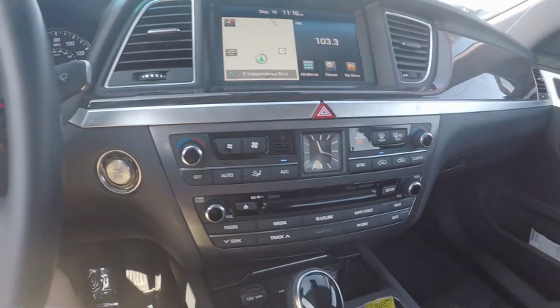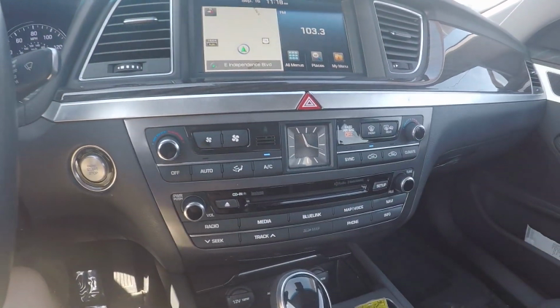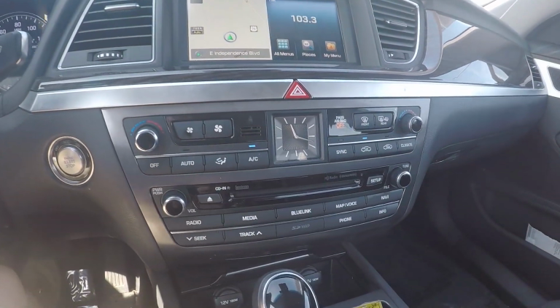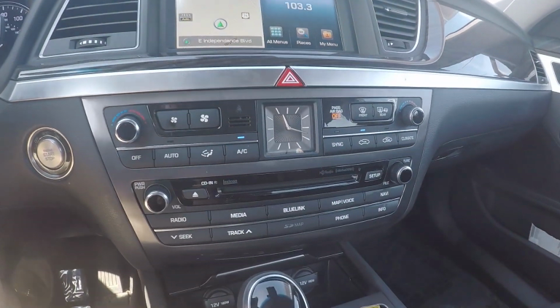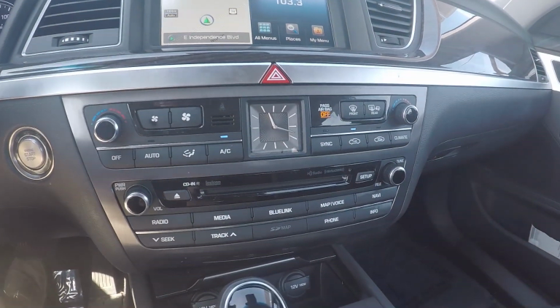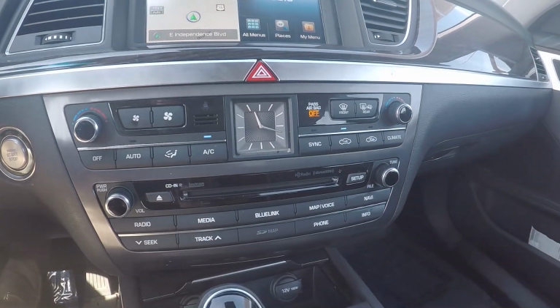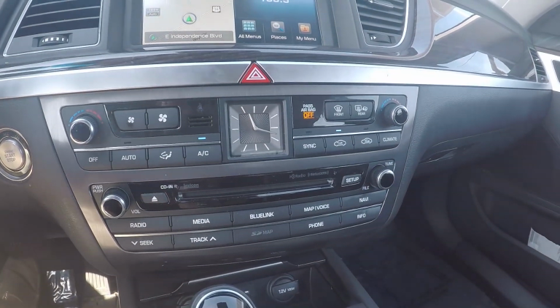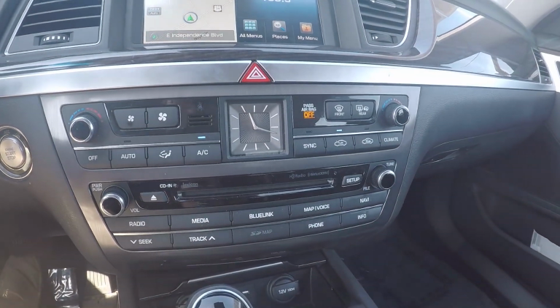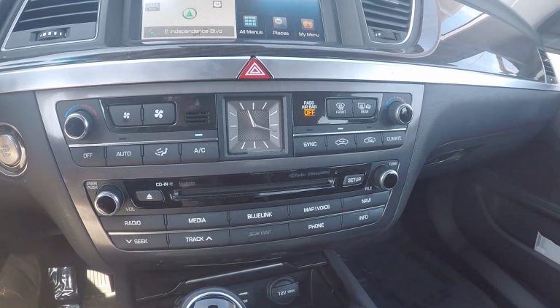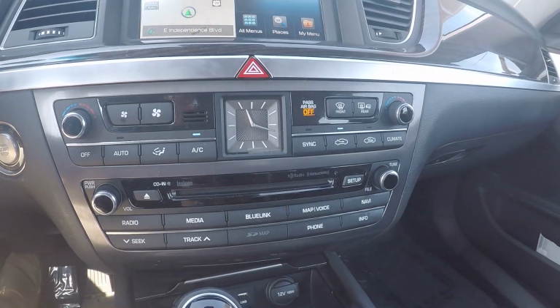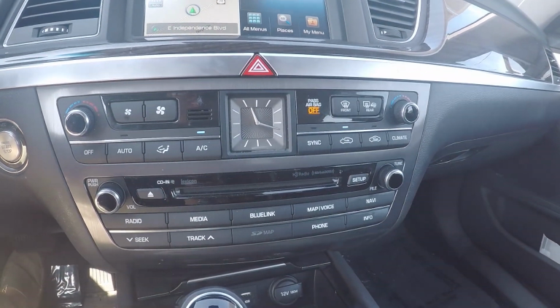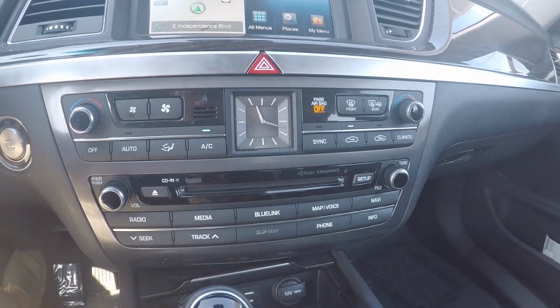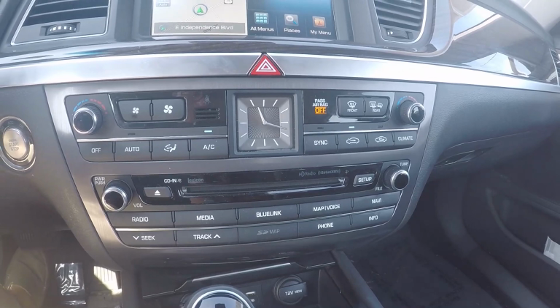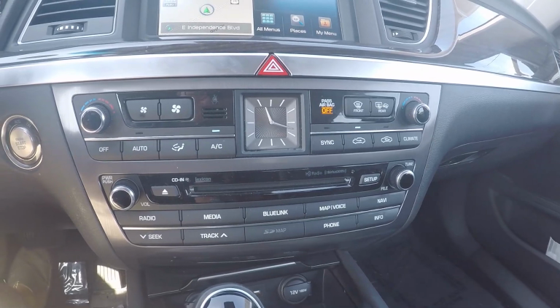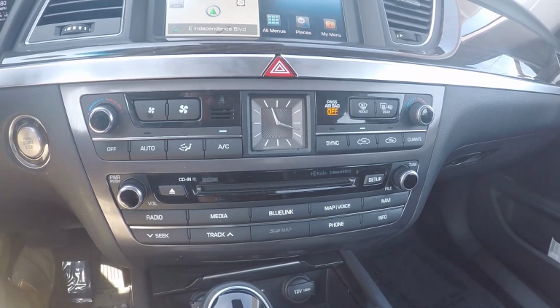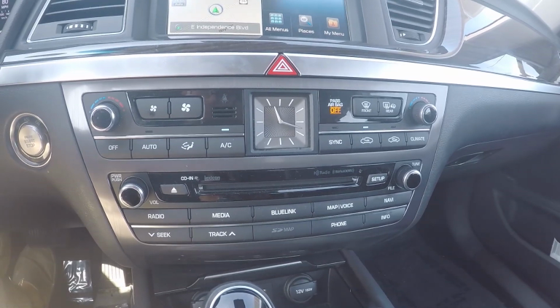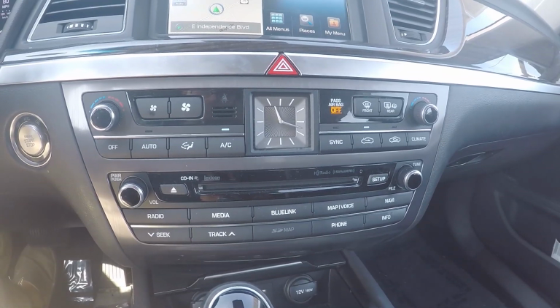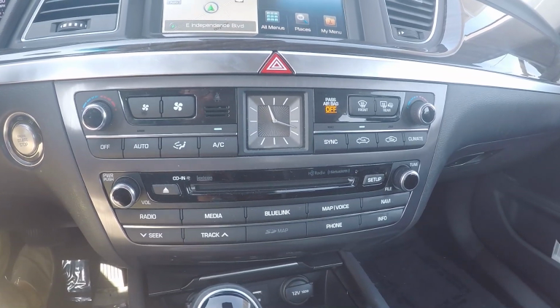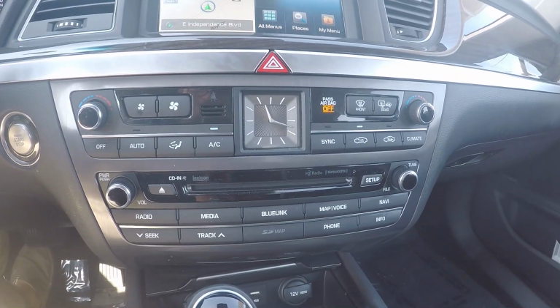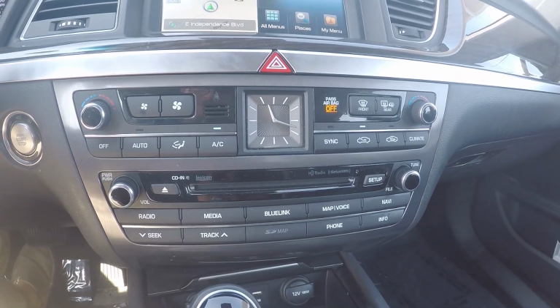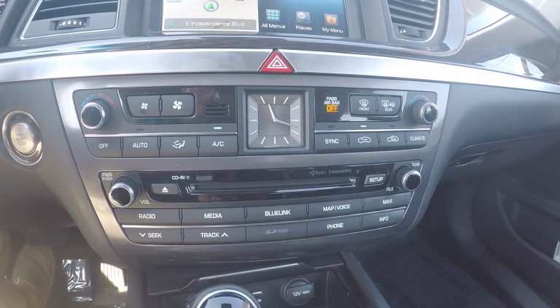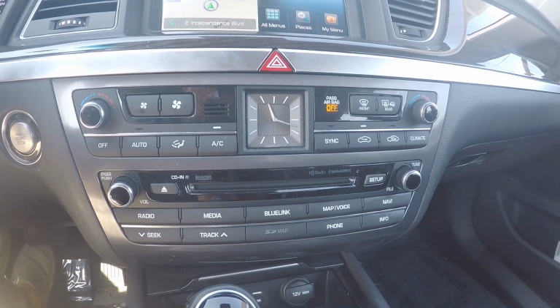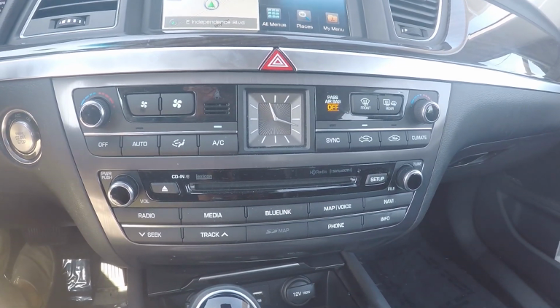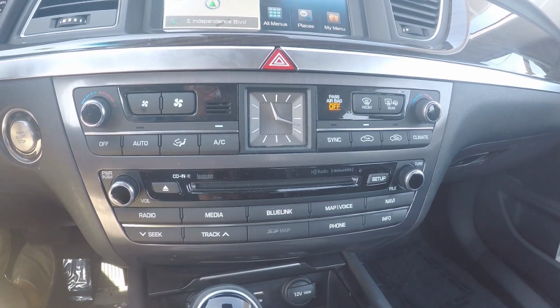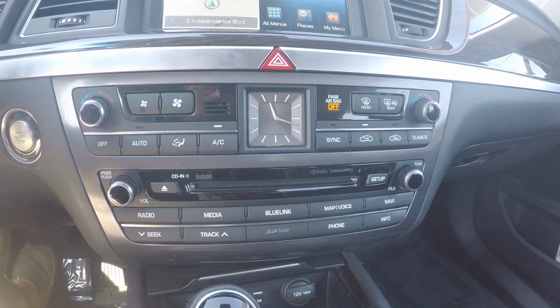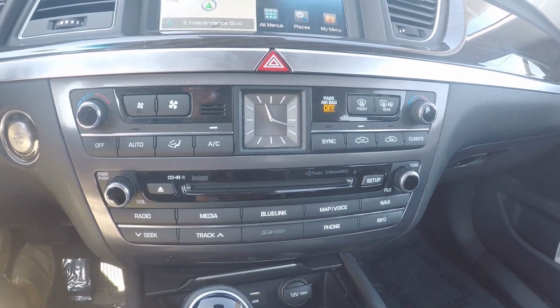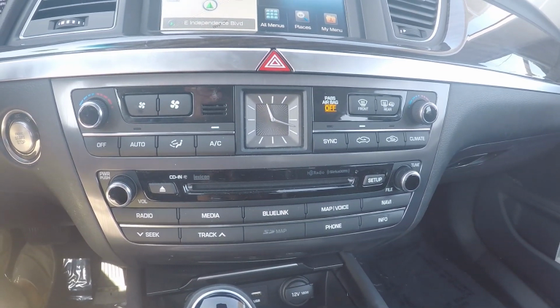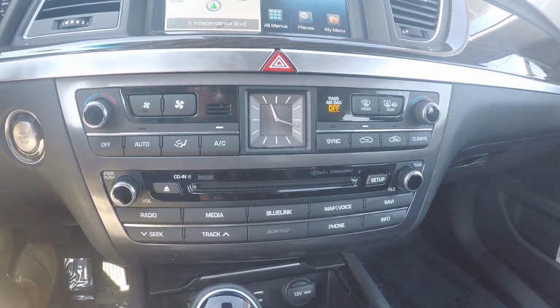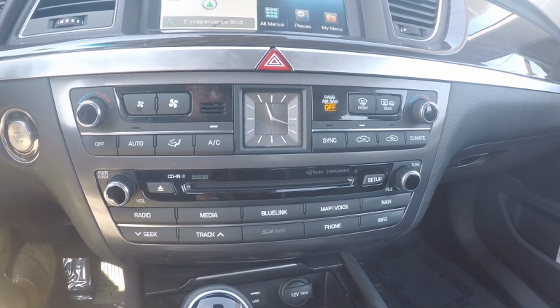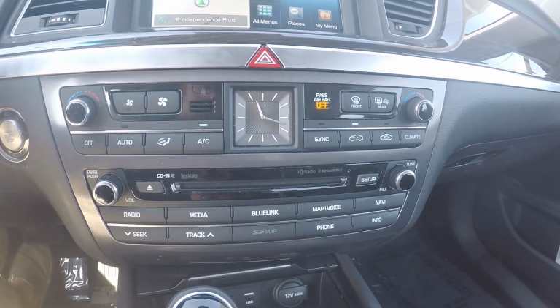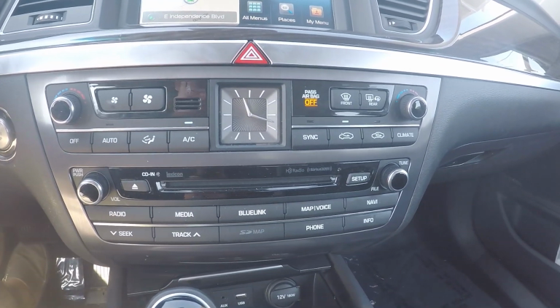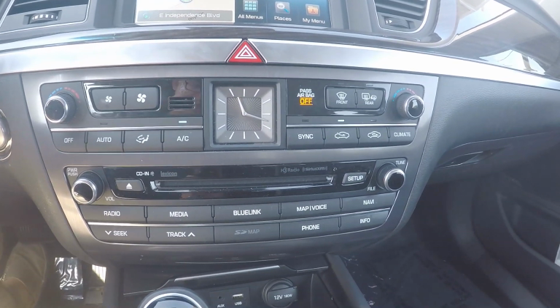Down below is our climate control, CD player, and some extra controls for the display.